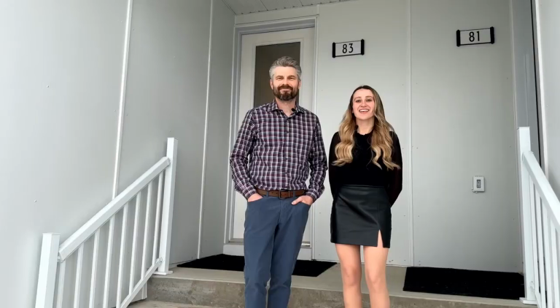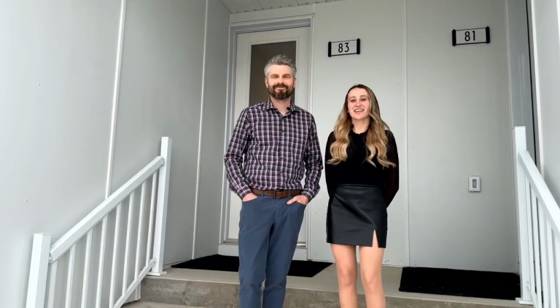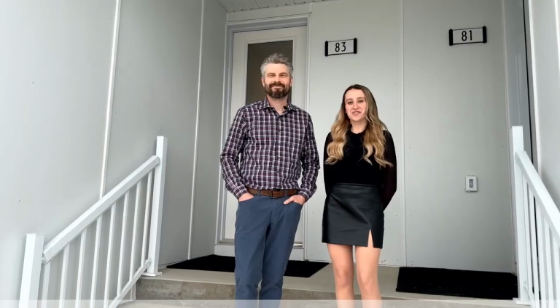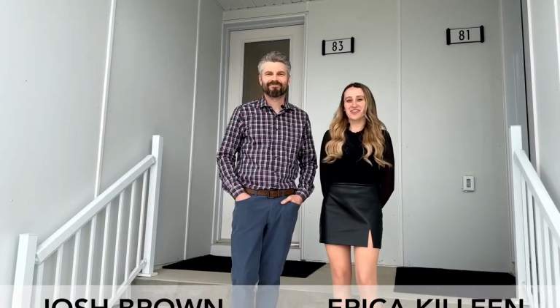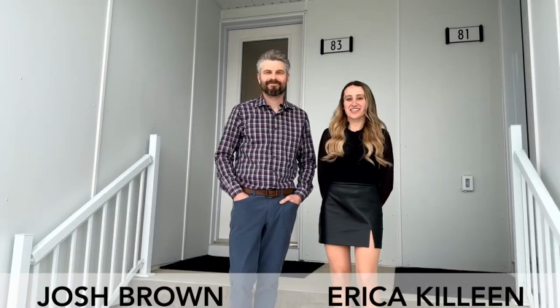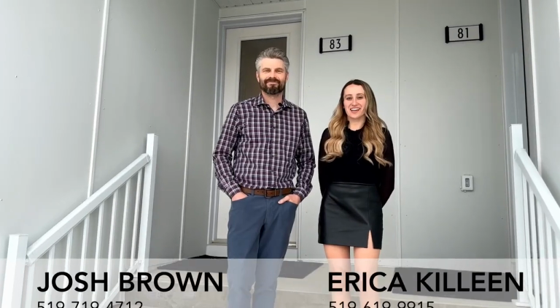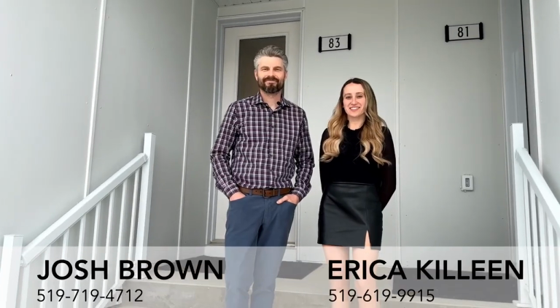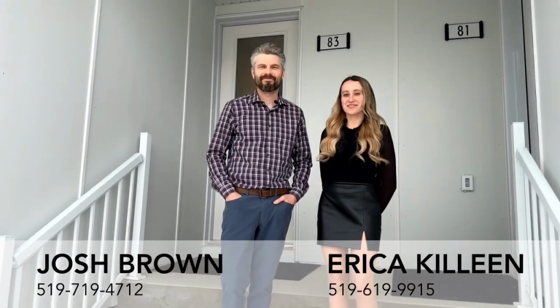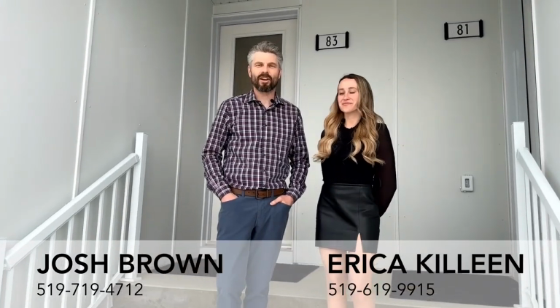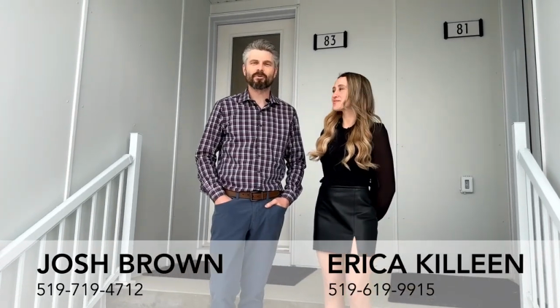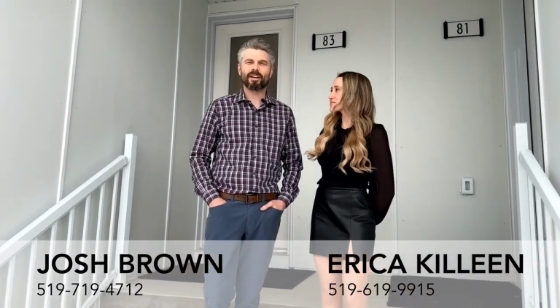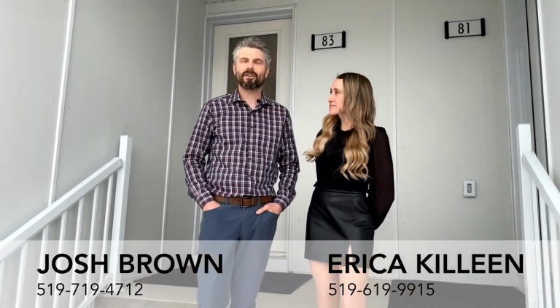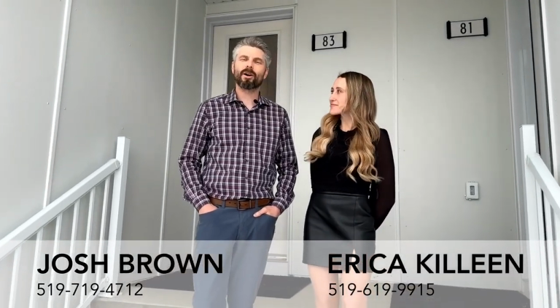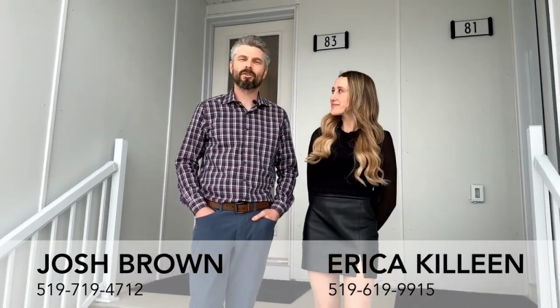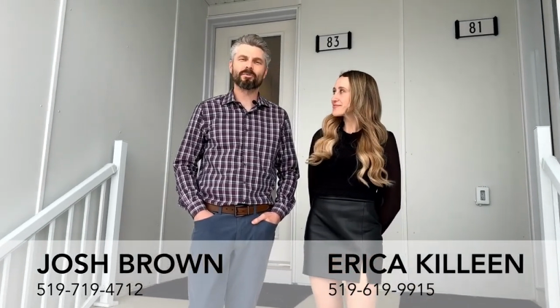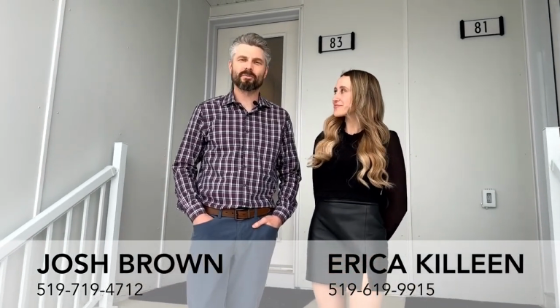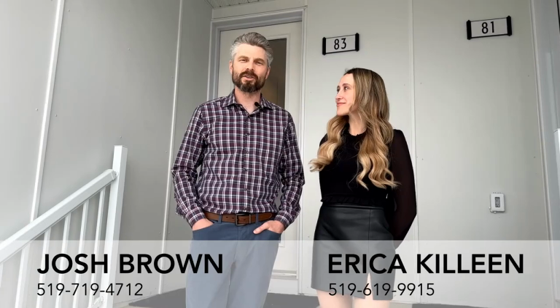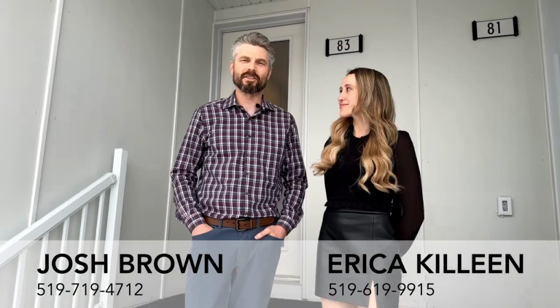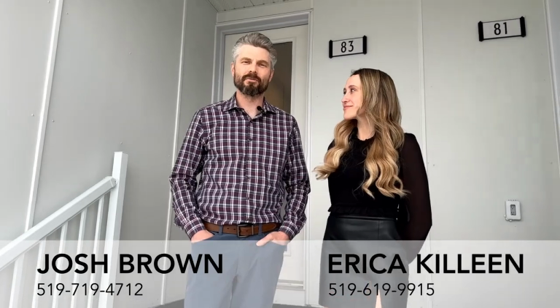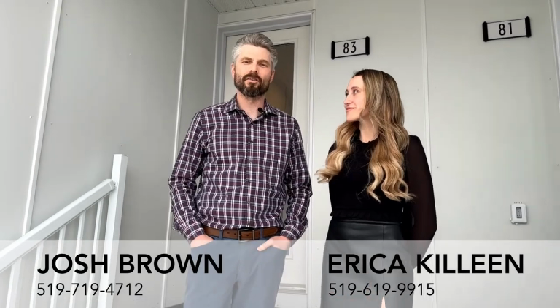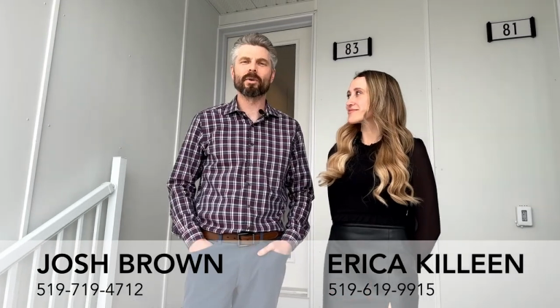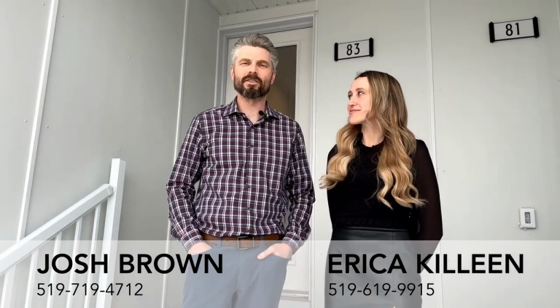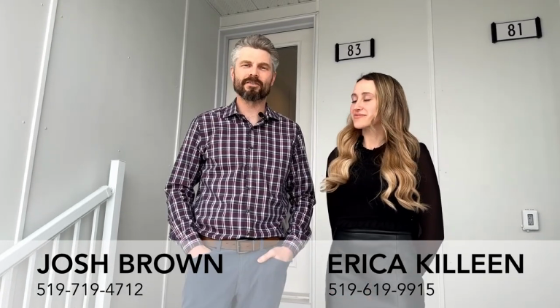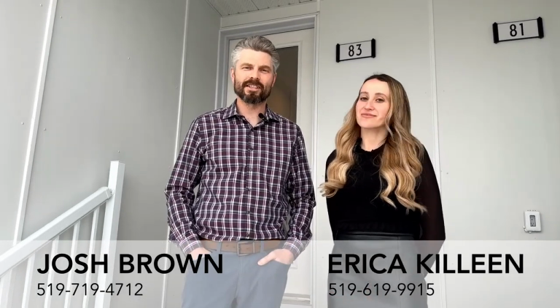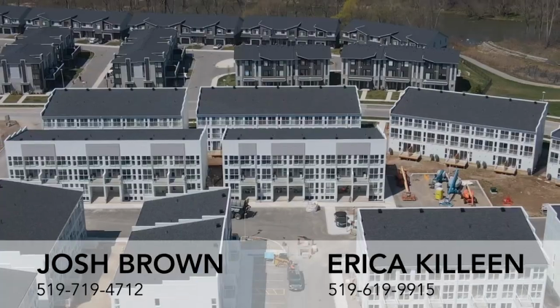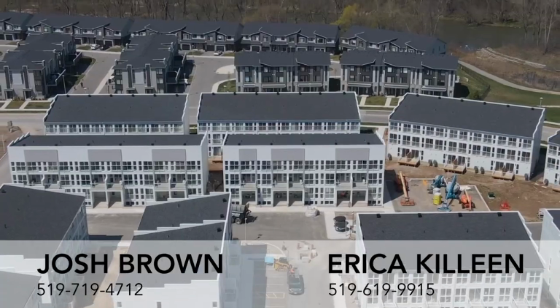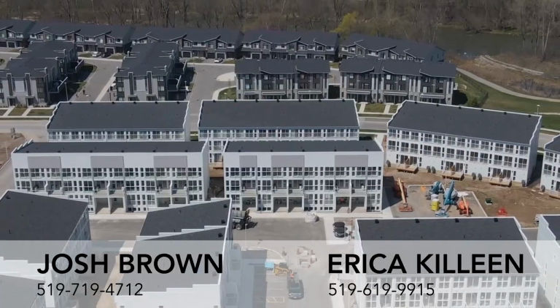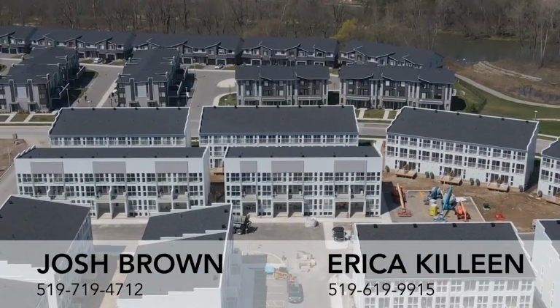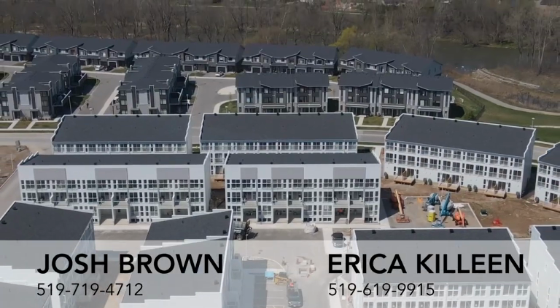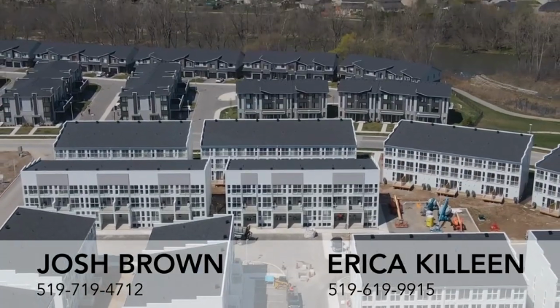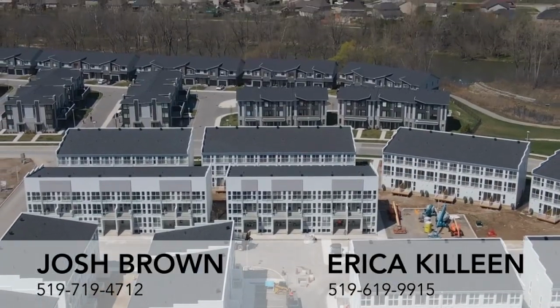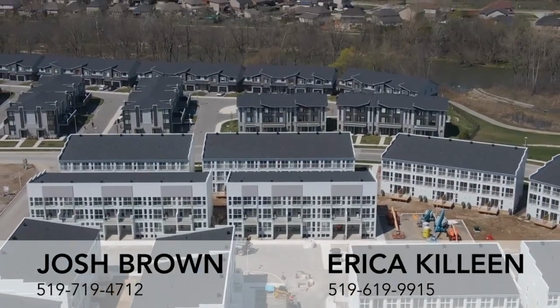Thanks for visiting us. Come check out our model homes in person. We have open houses every Saturday and Sunday, 11 to 4.